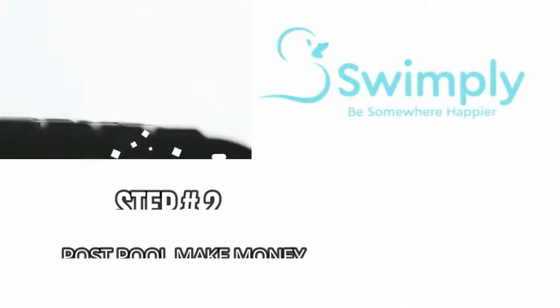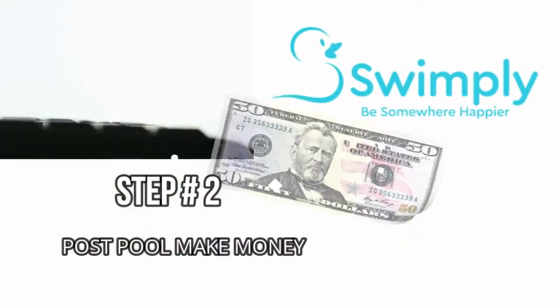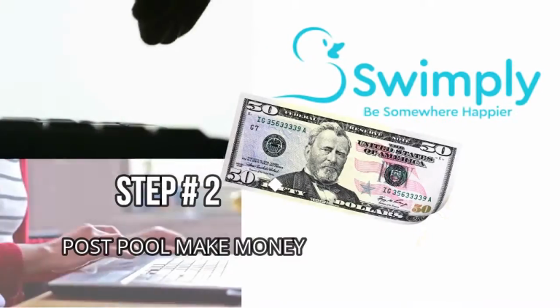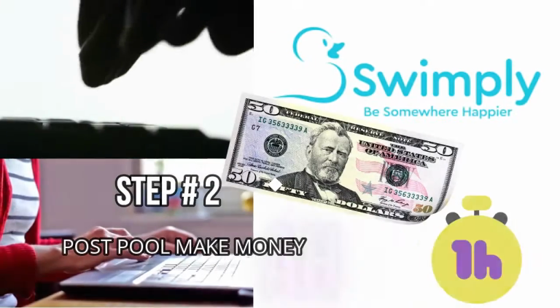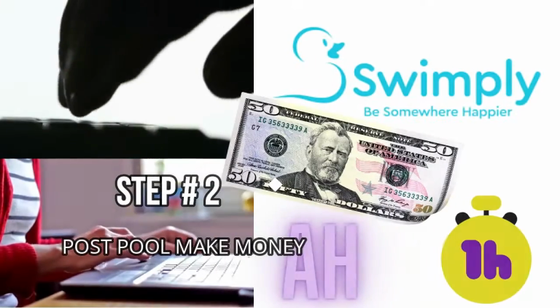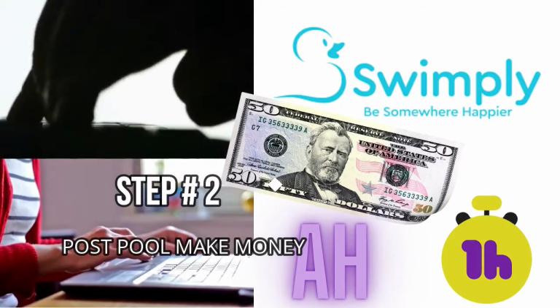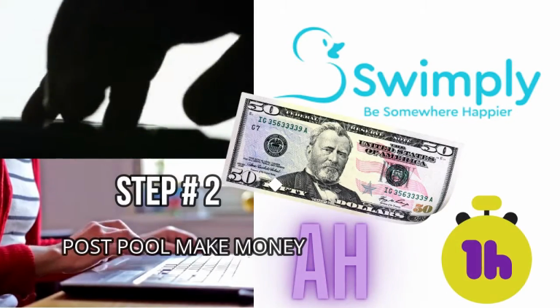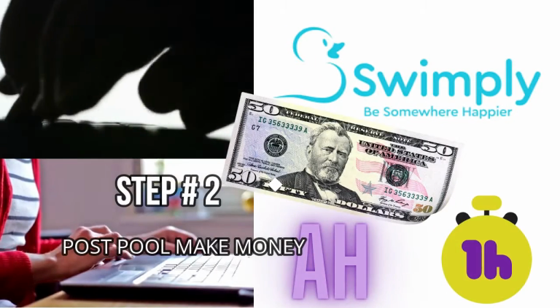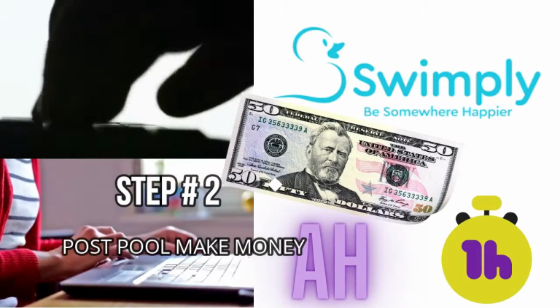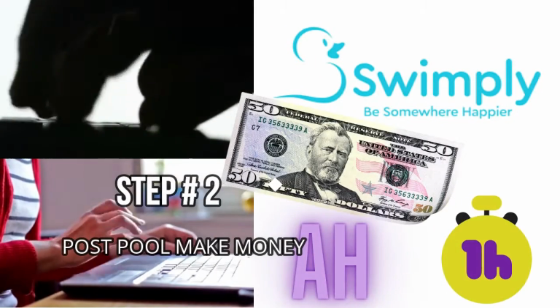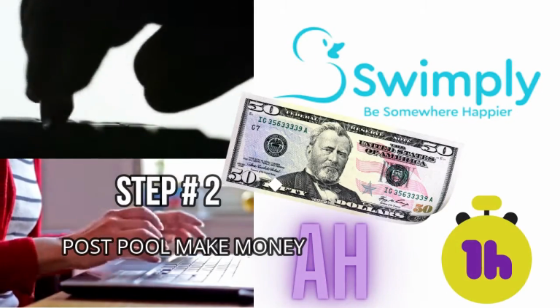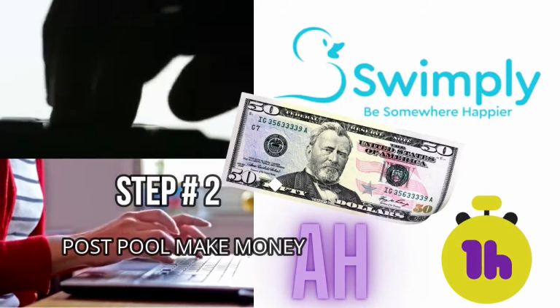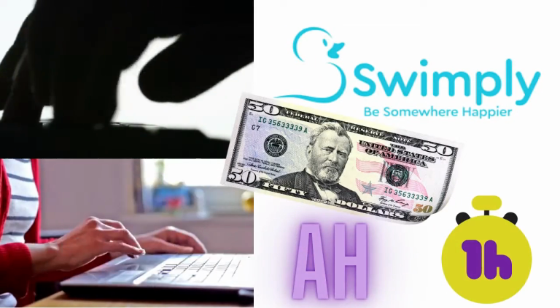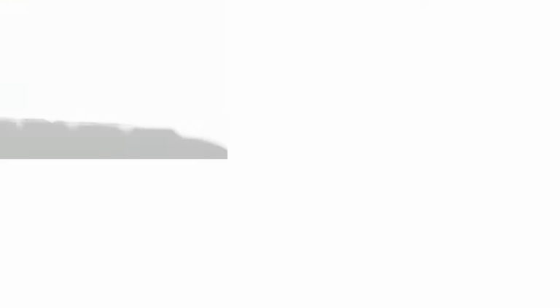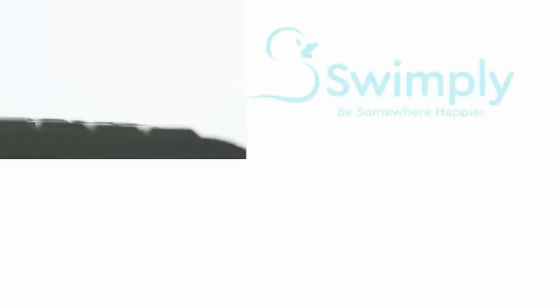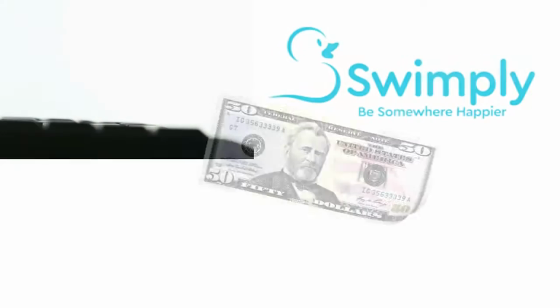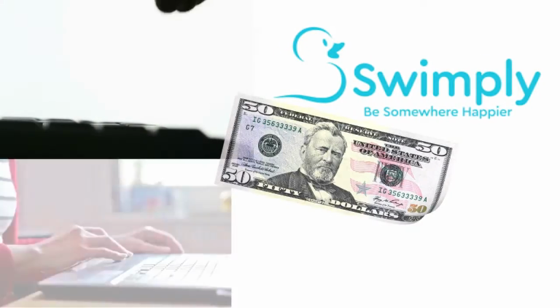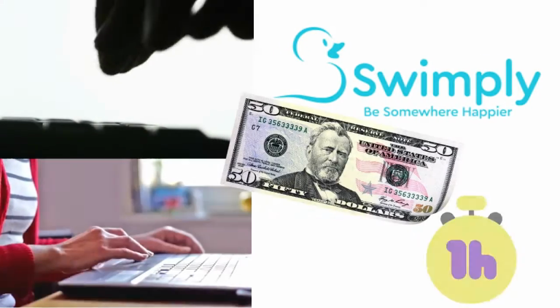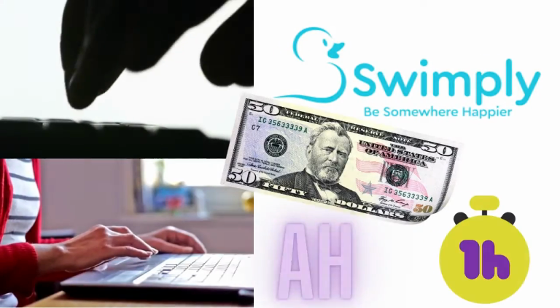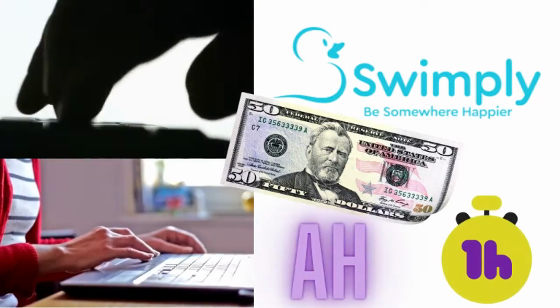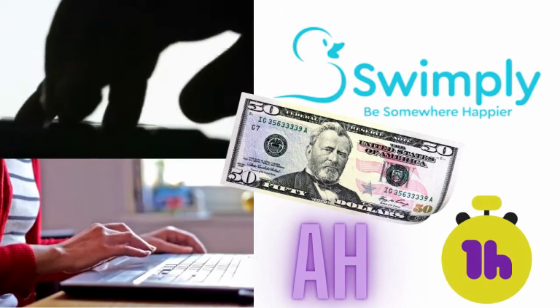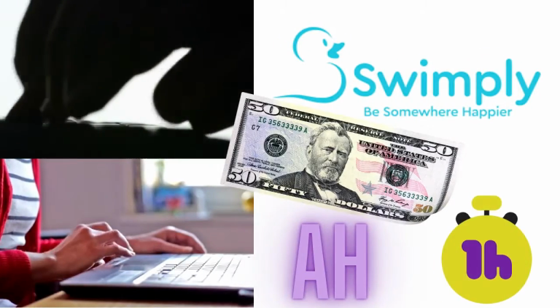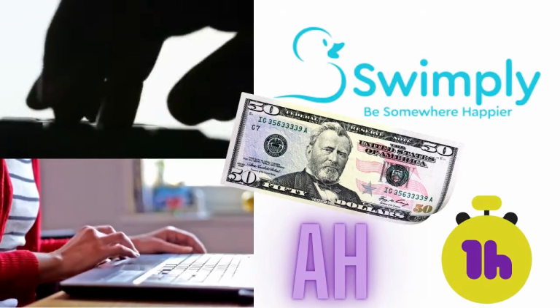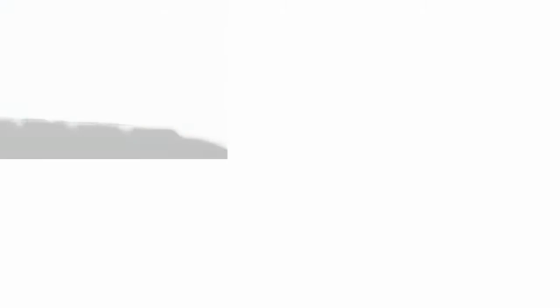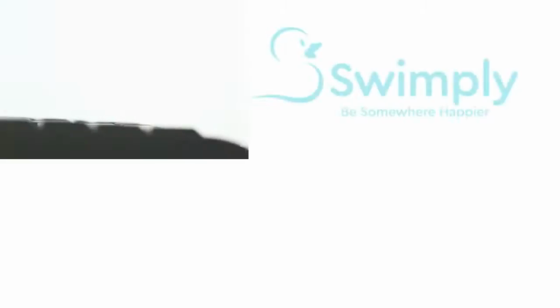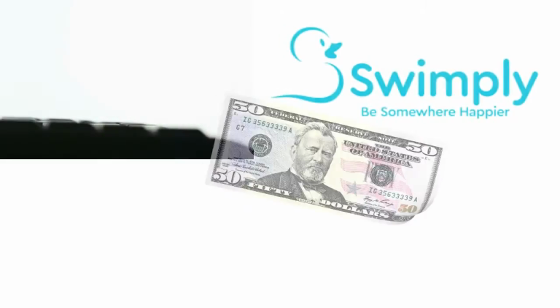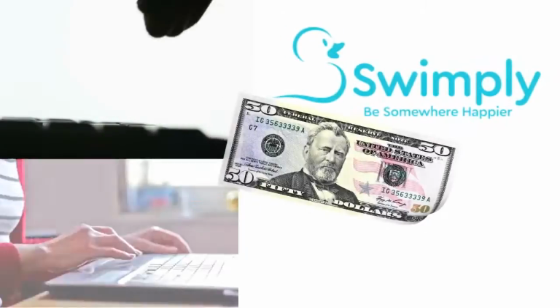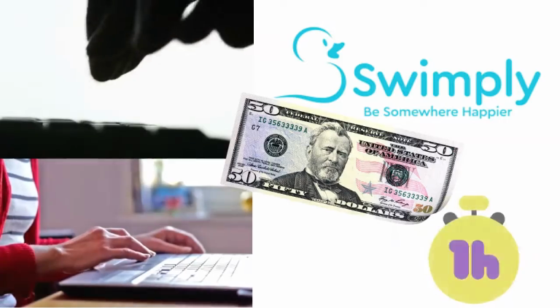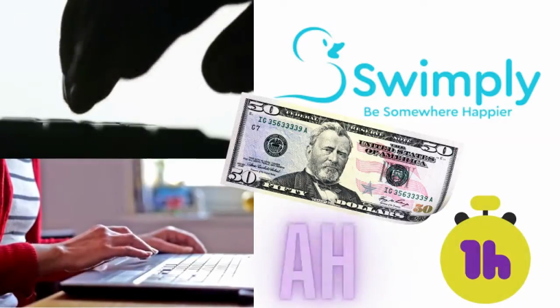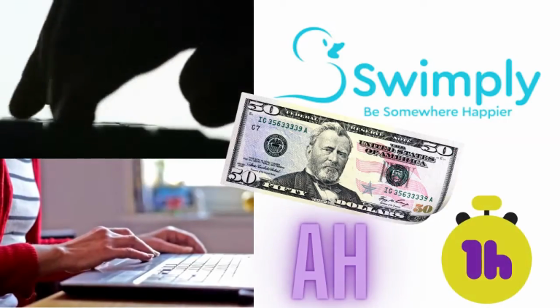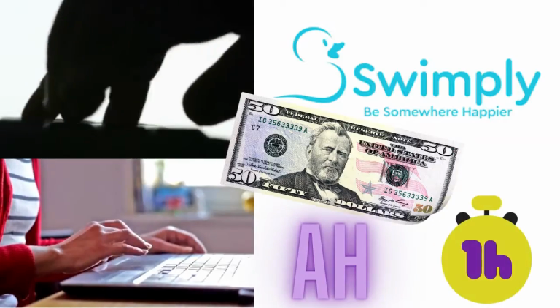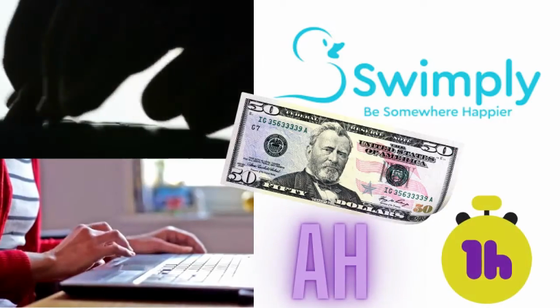Step number two: list your pool space on Swimpley for $50 an hour and a three-hour block to get your first sale.